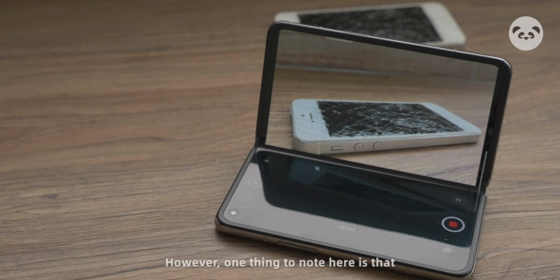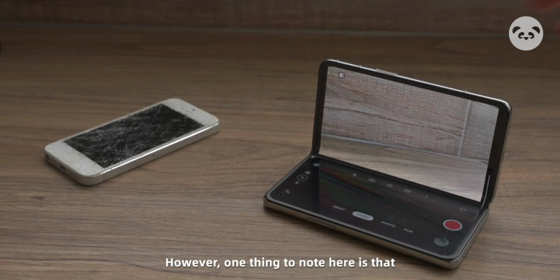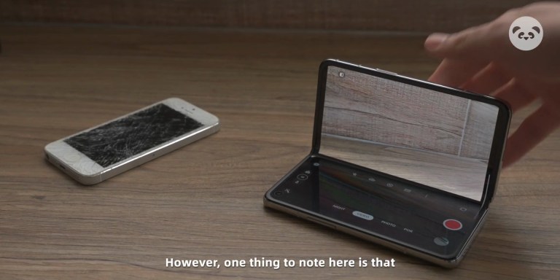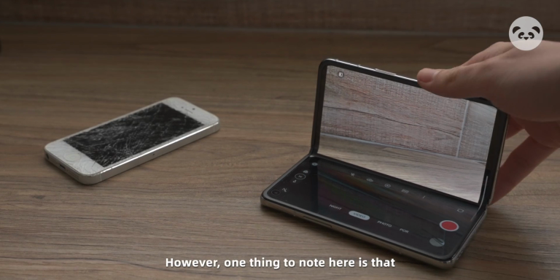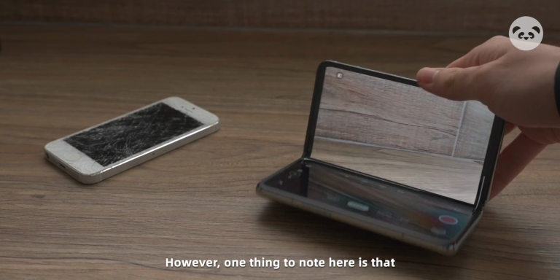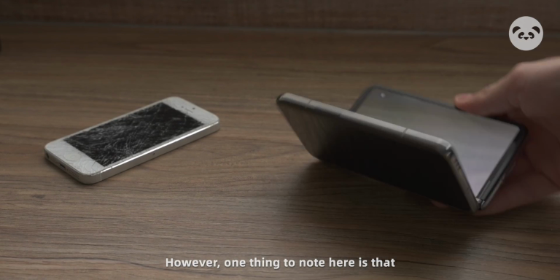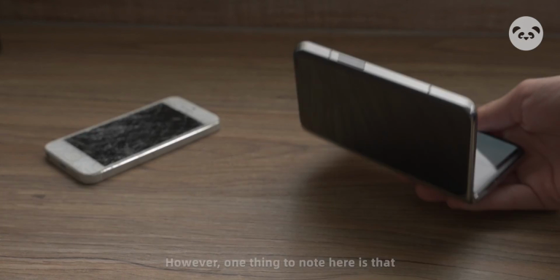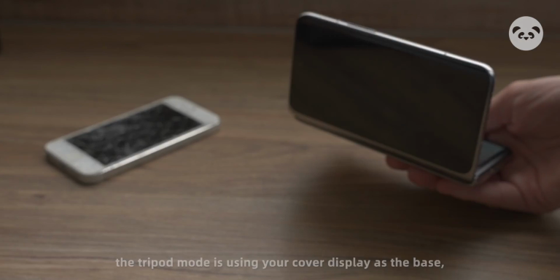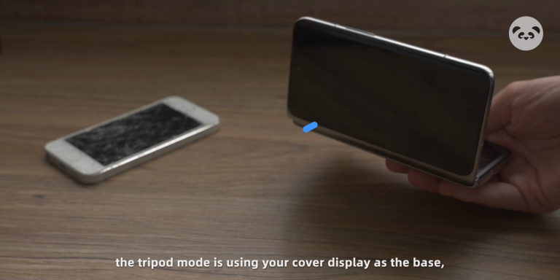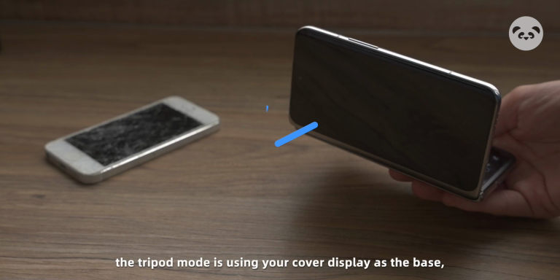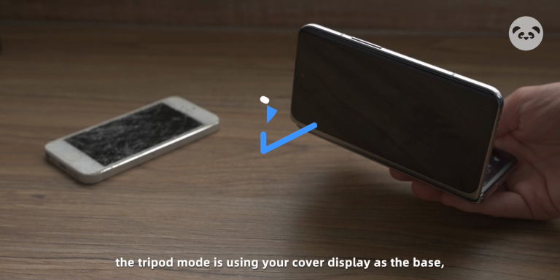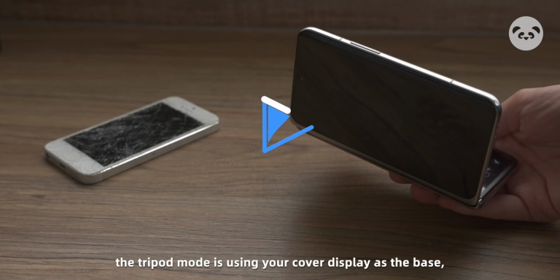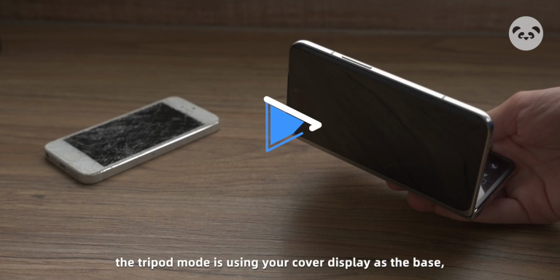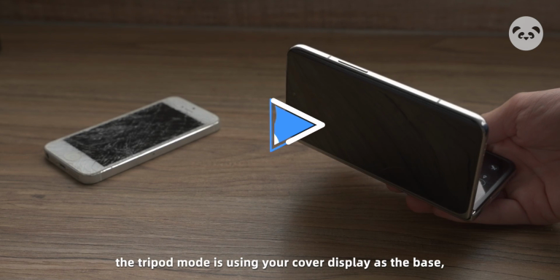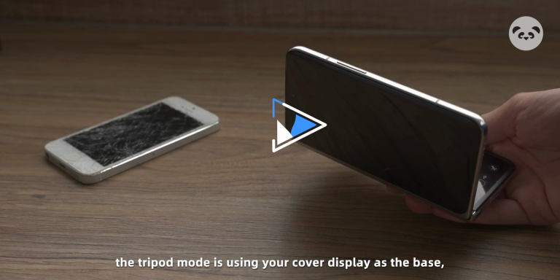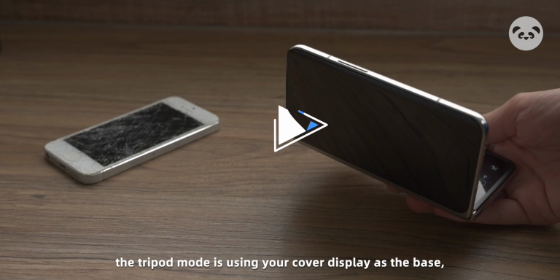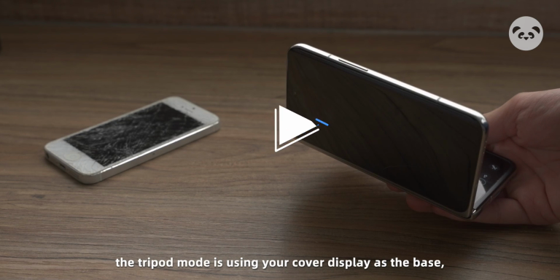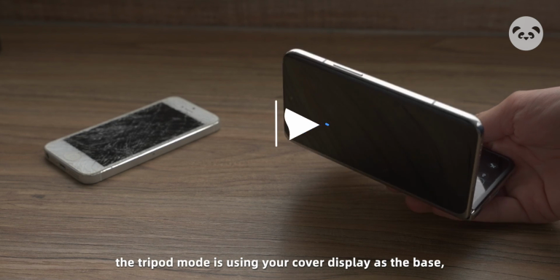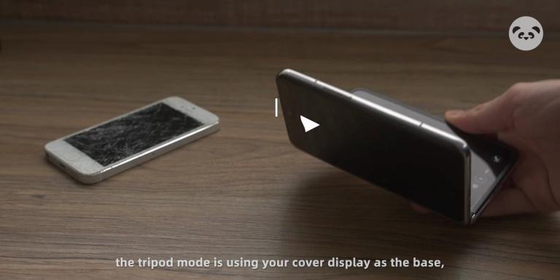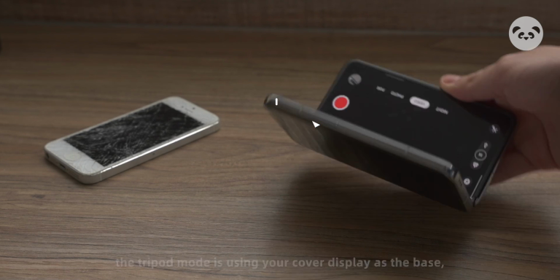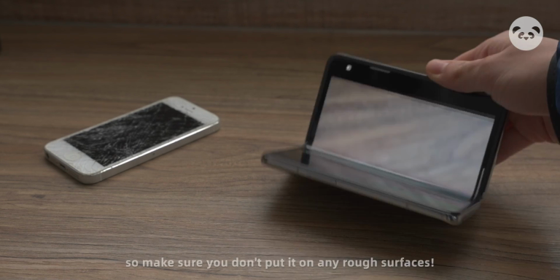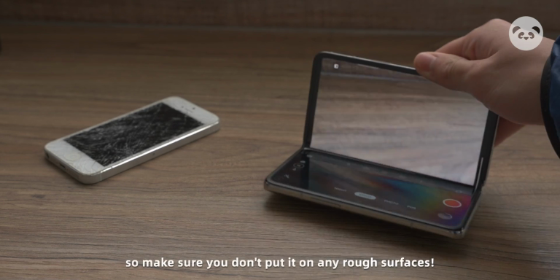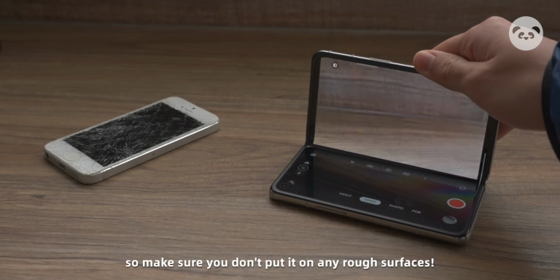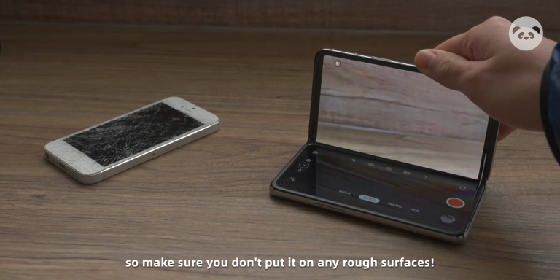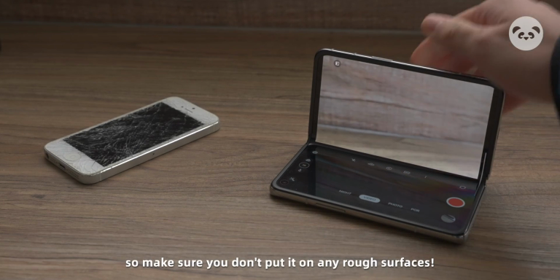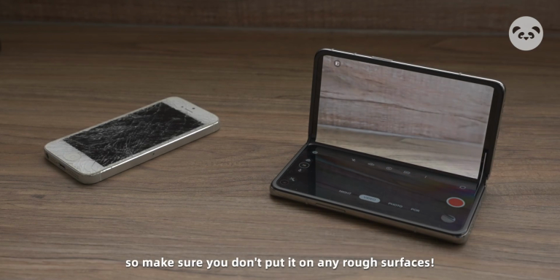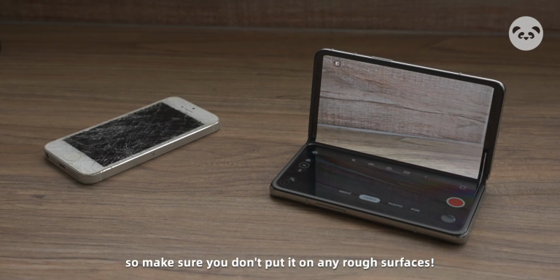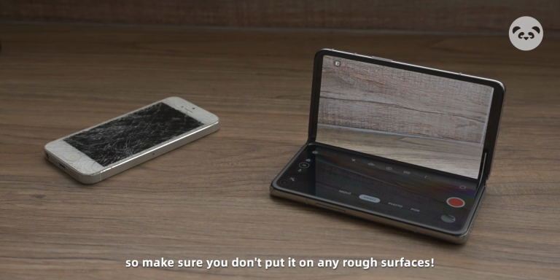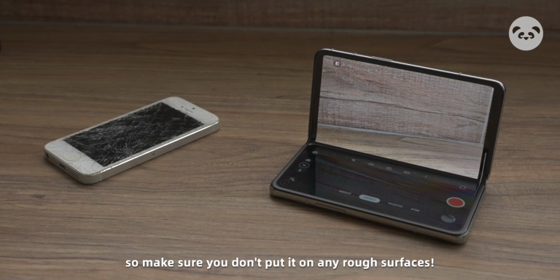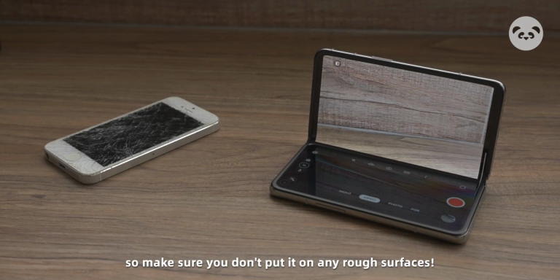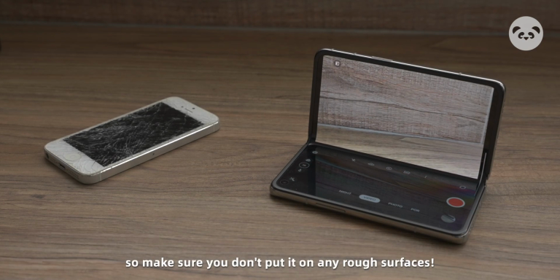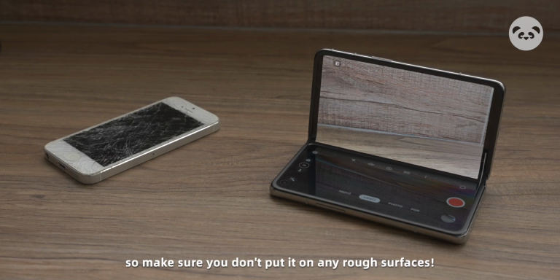However, one thing to note here is that the tripod mode is using your cover display as the base, so make sure you don't put it on any rough surfaces.